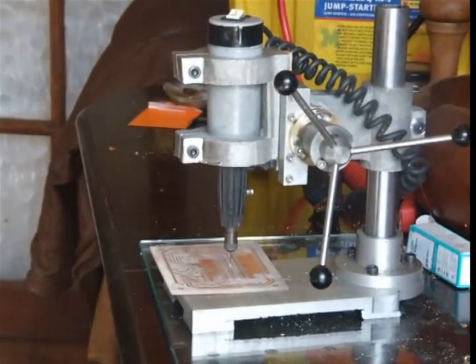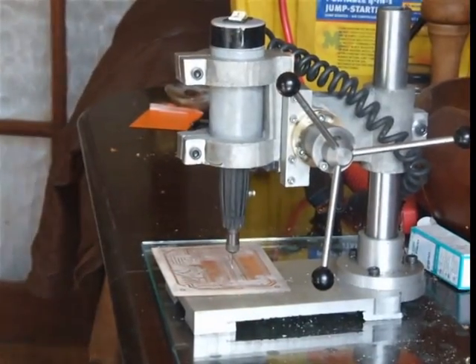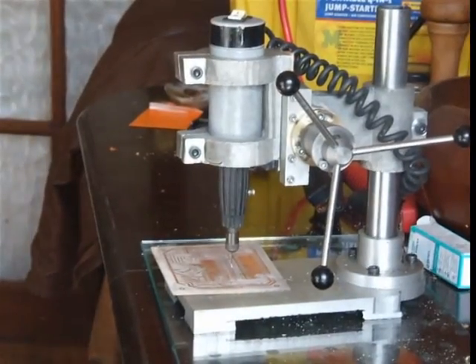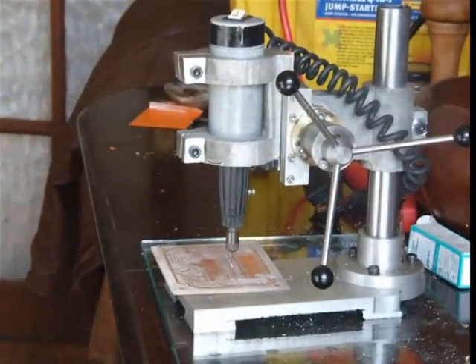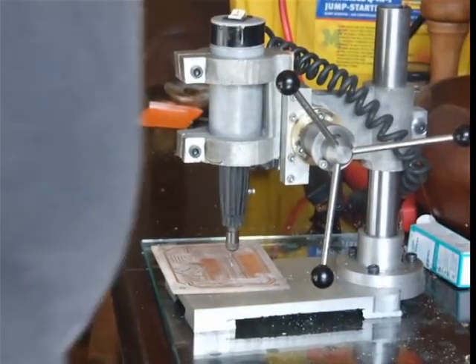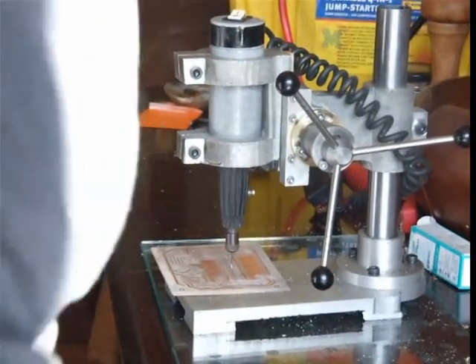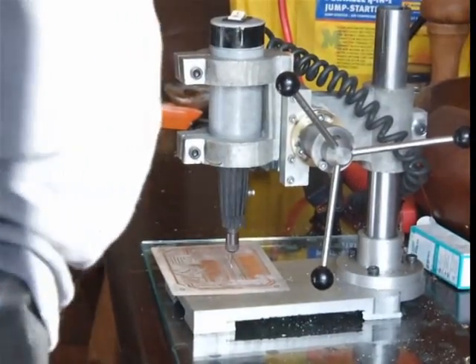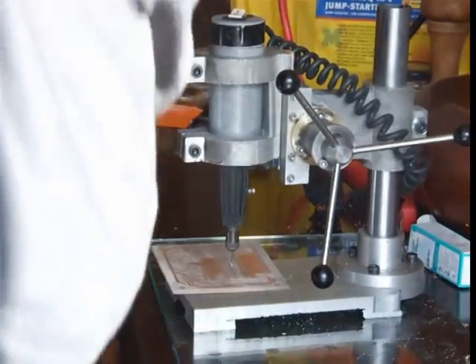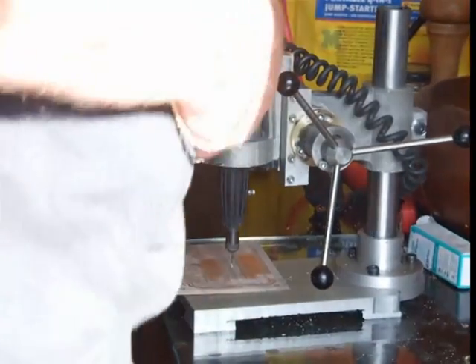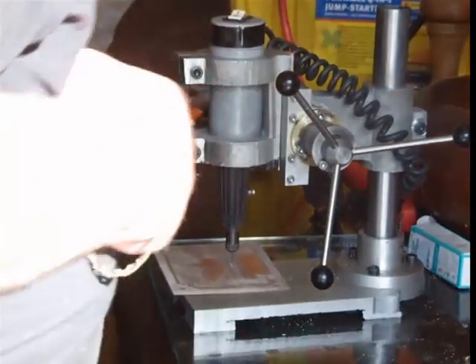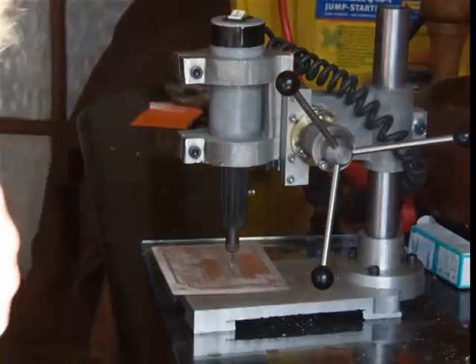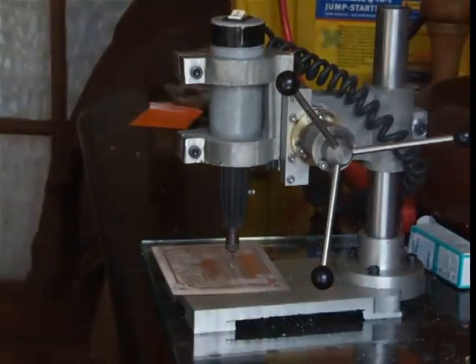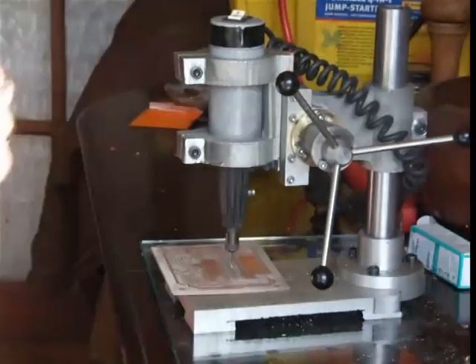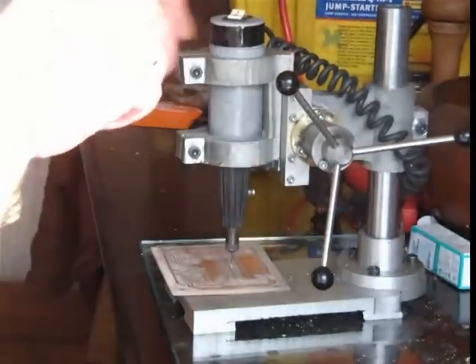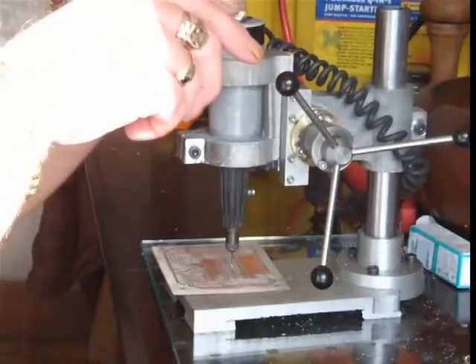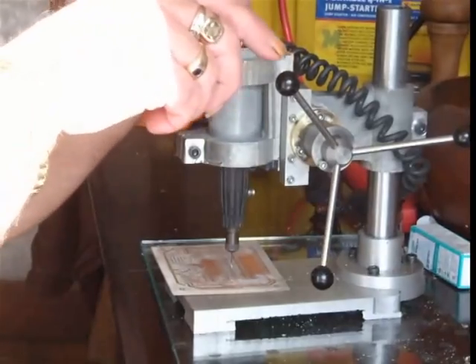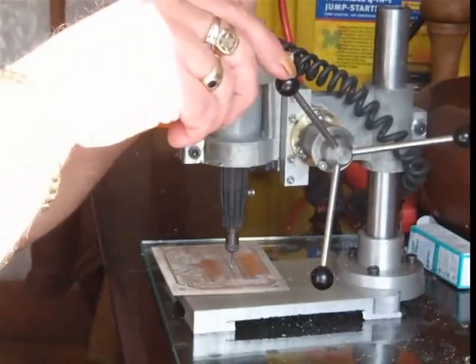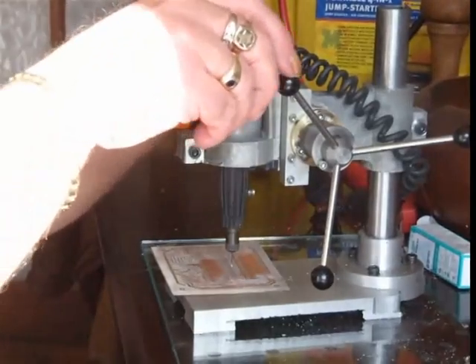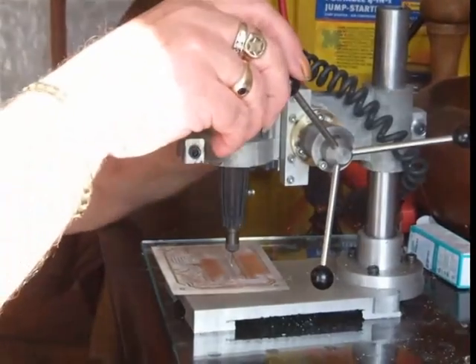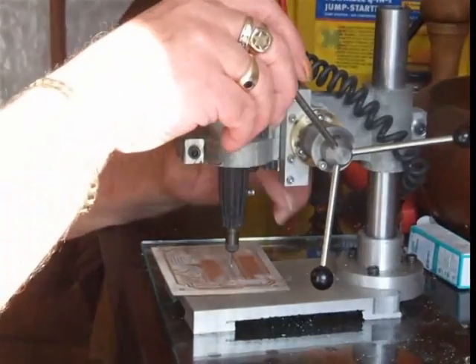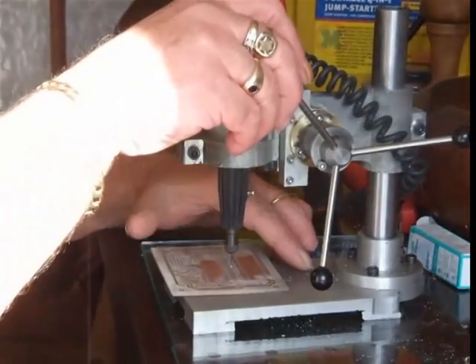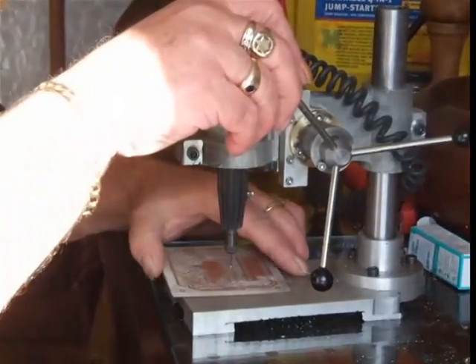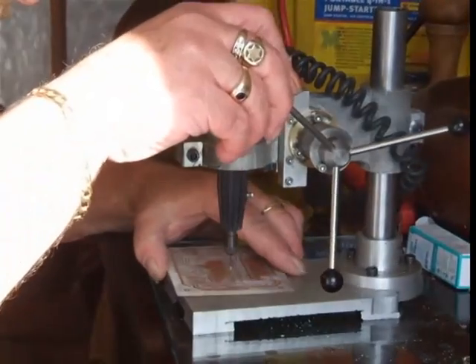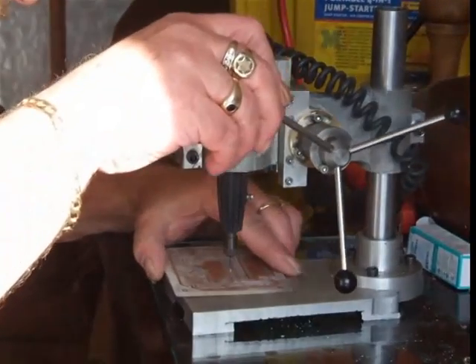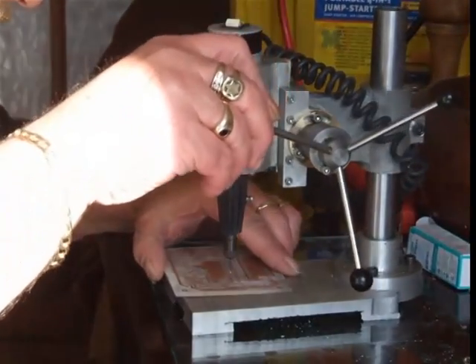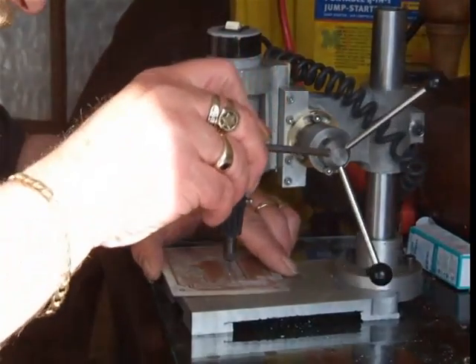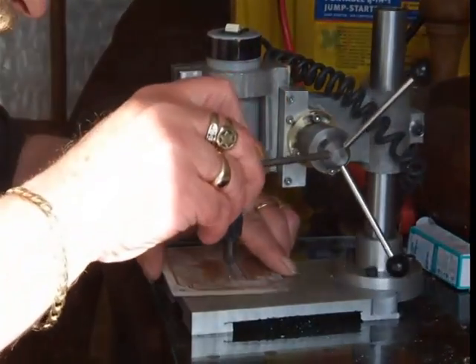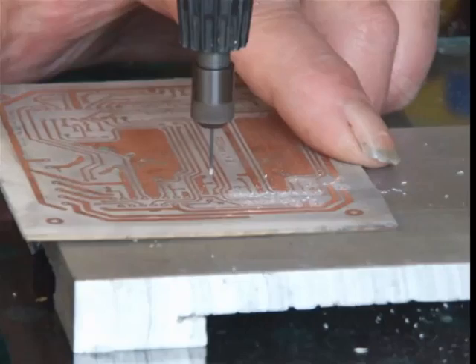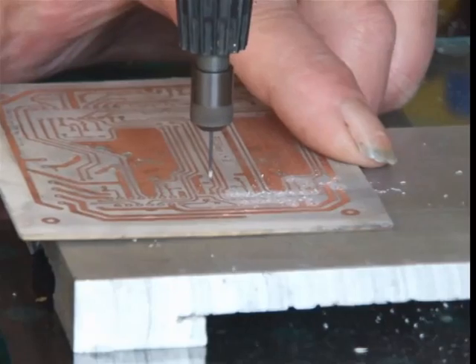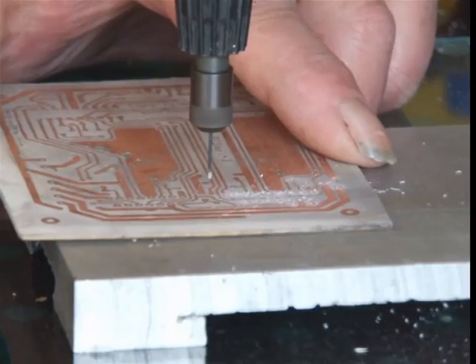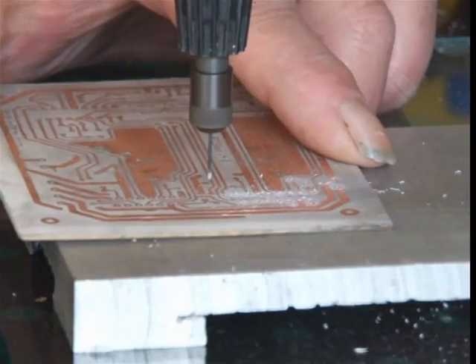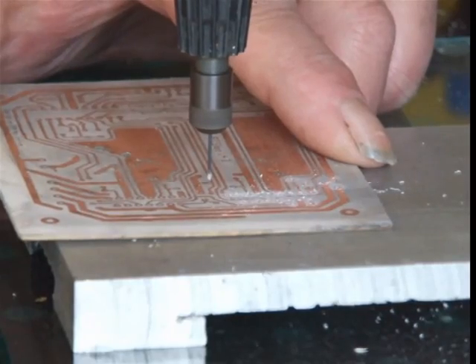Trying the drill for the first time, drilling a printed circuit board. The drill bit is a 0.8mm HSS drill.